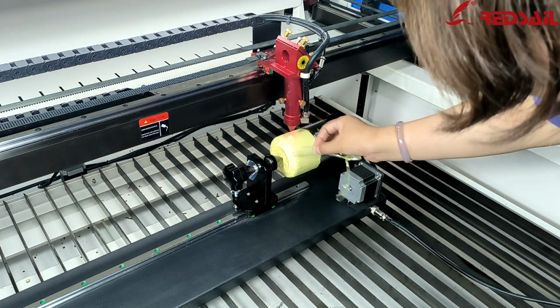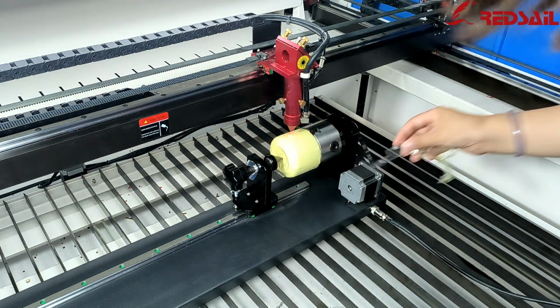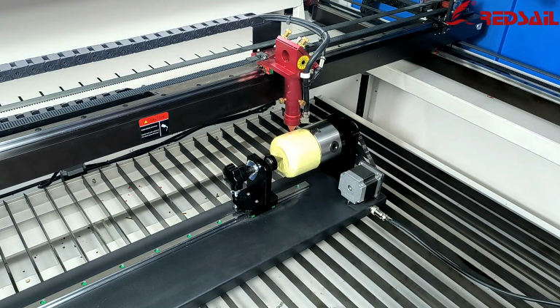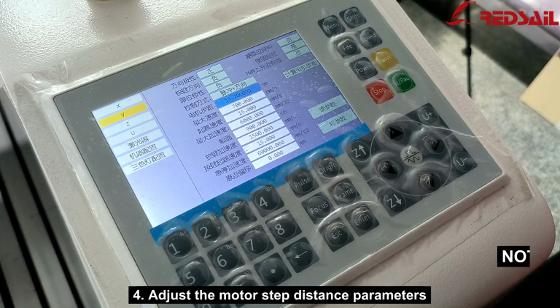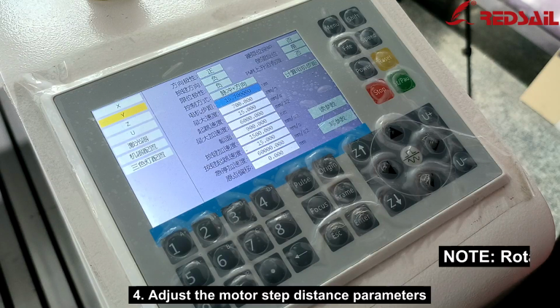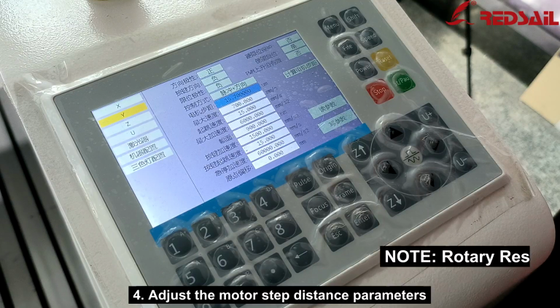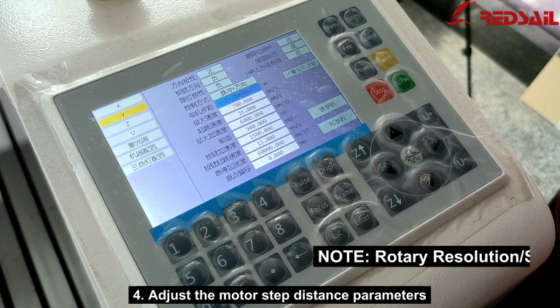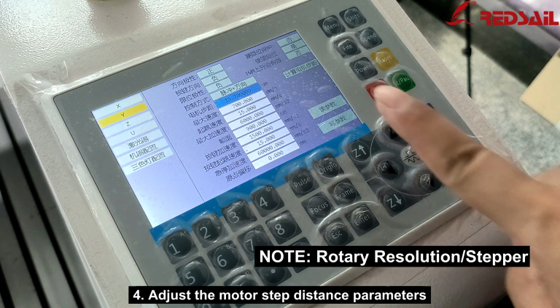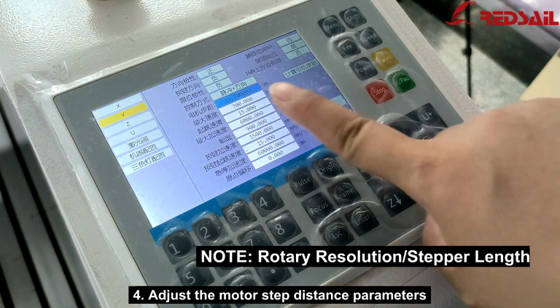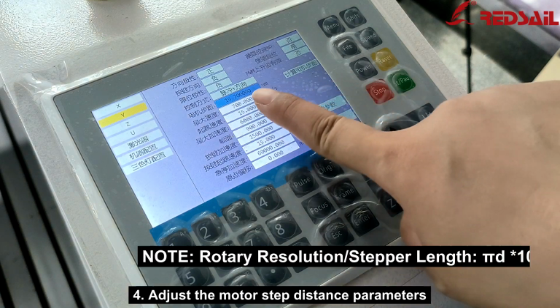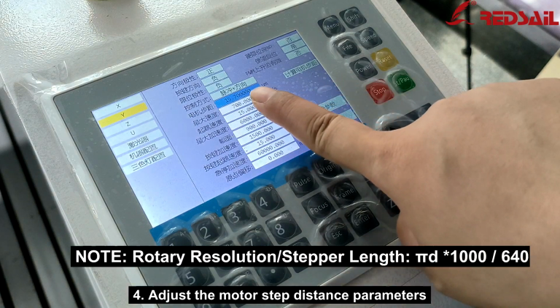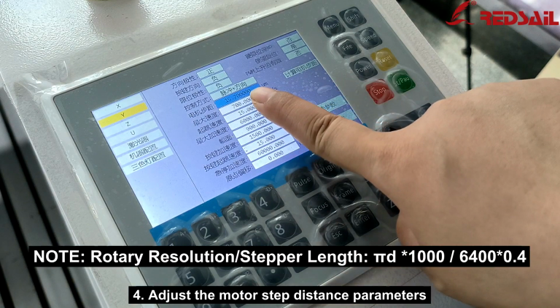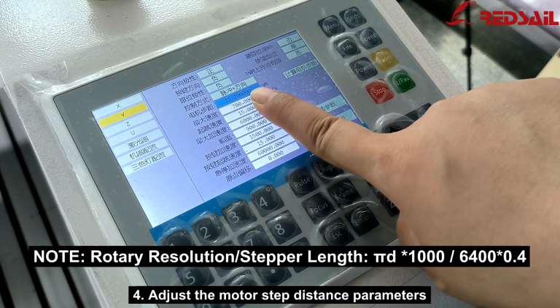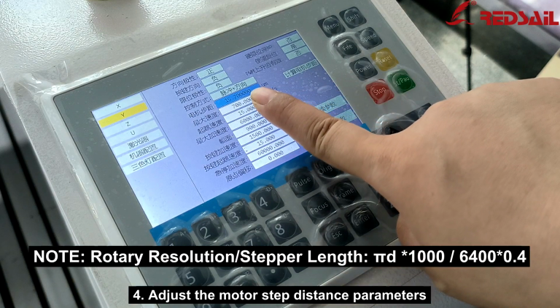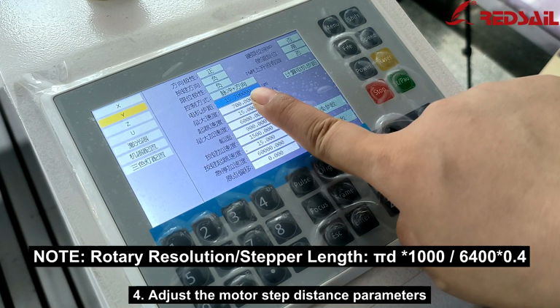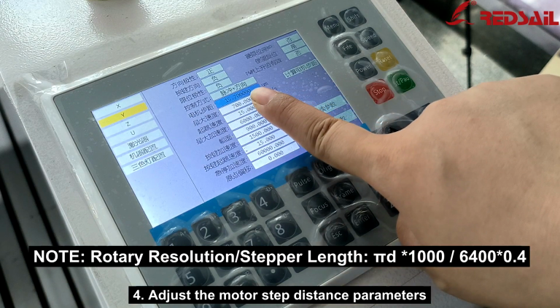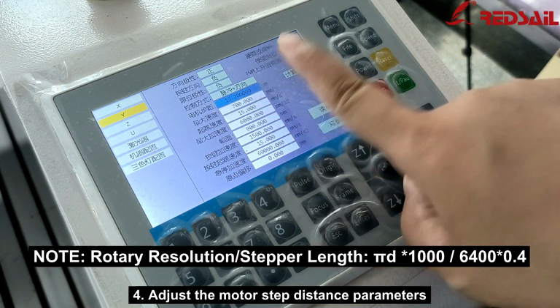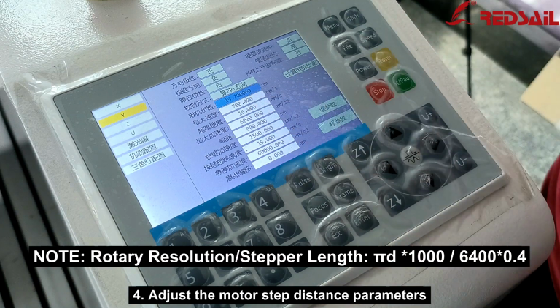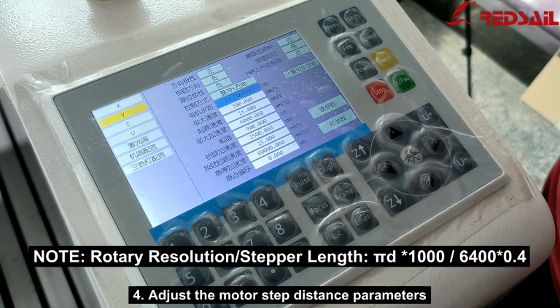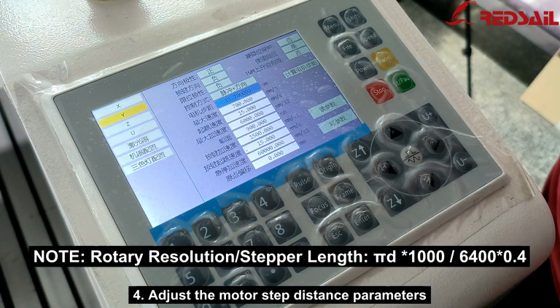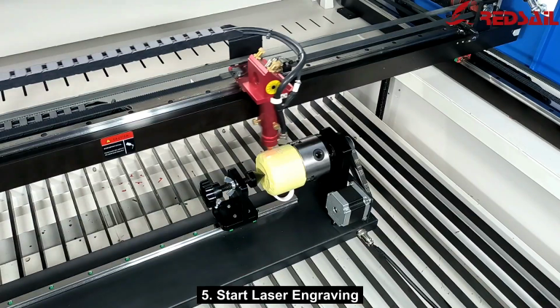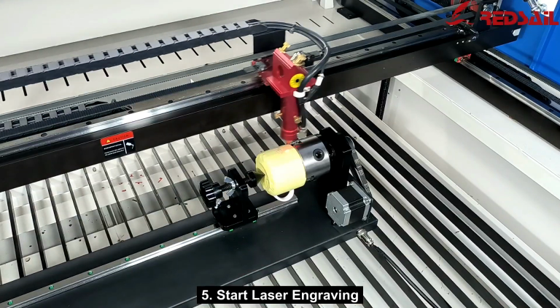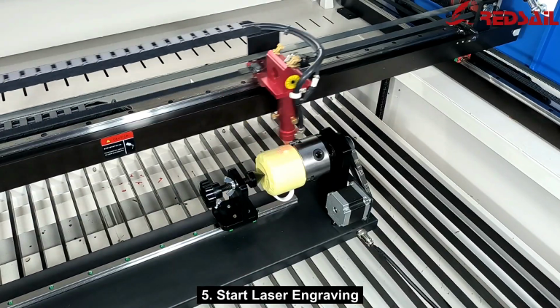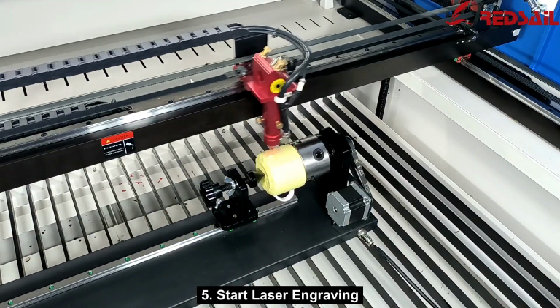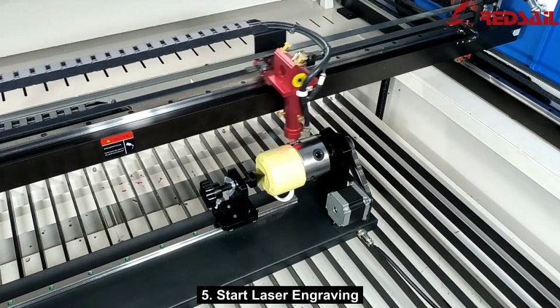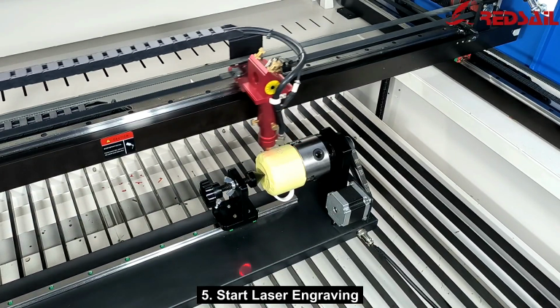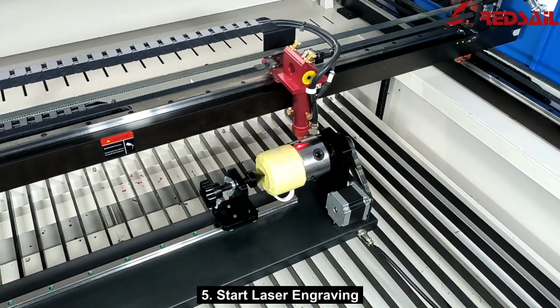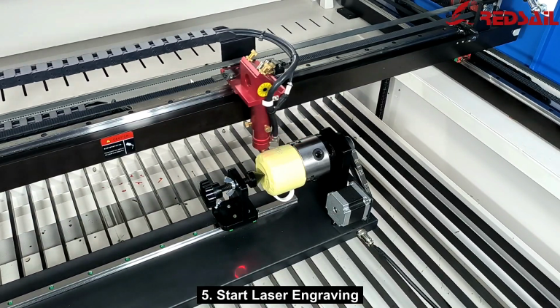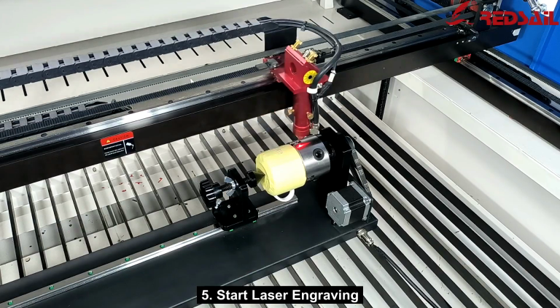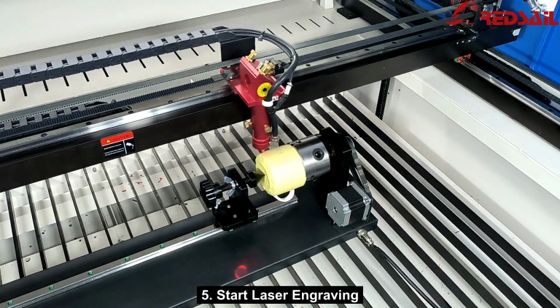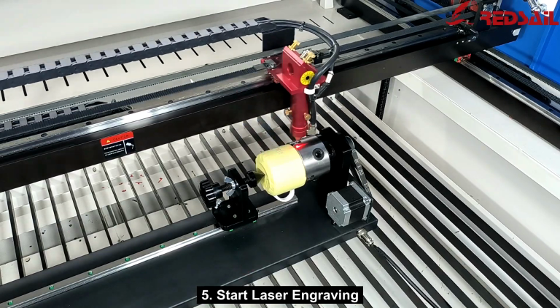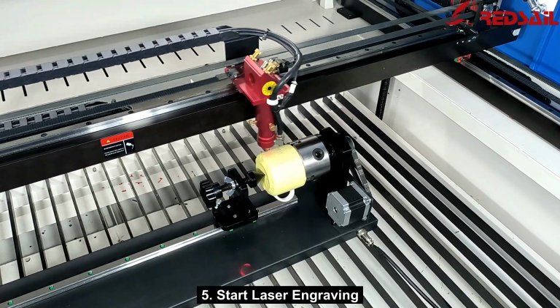Step 4: Adjust the motor step distance parameters. Step 5: Start laser engraving.